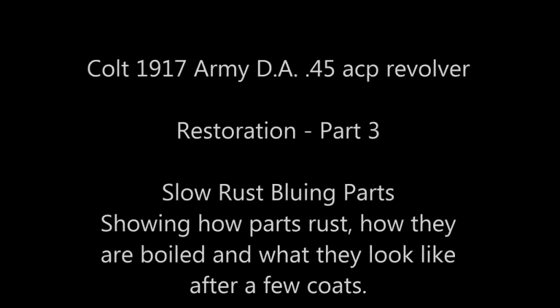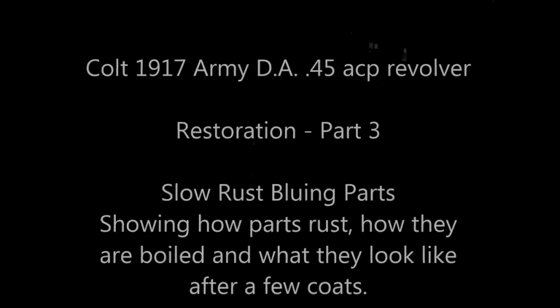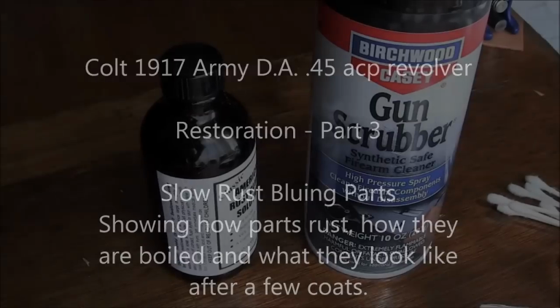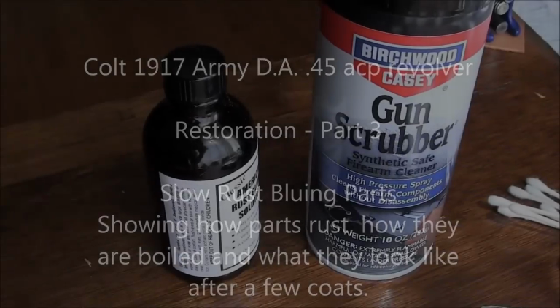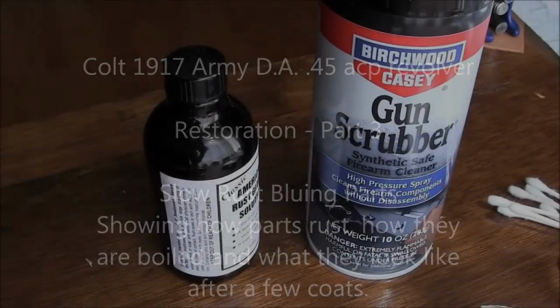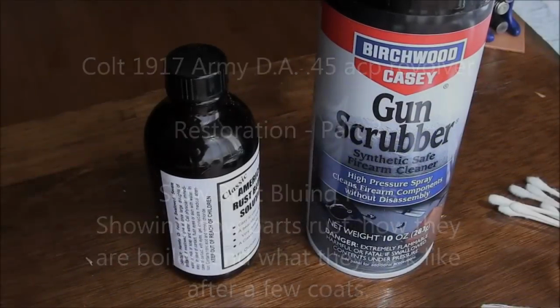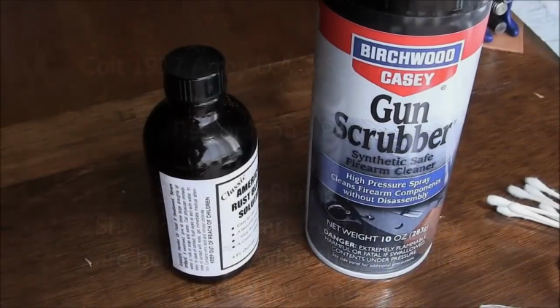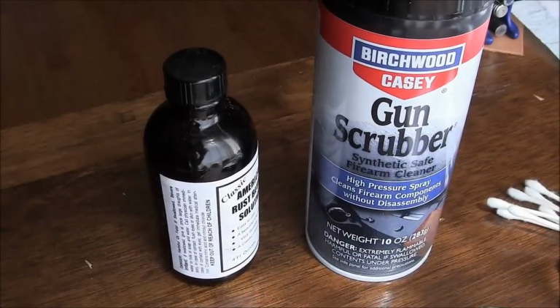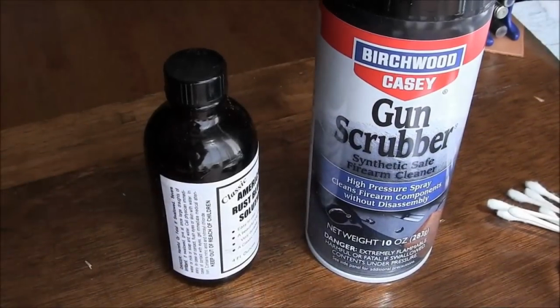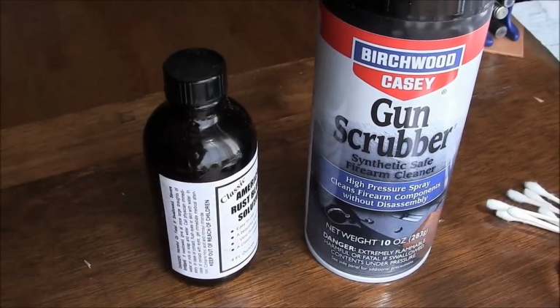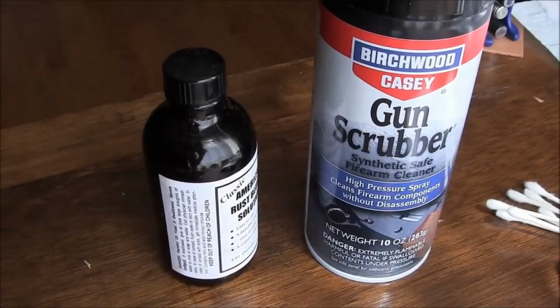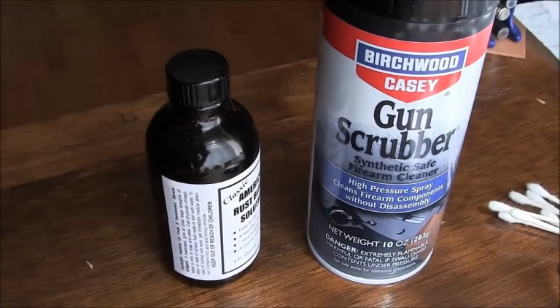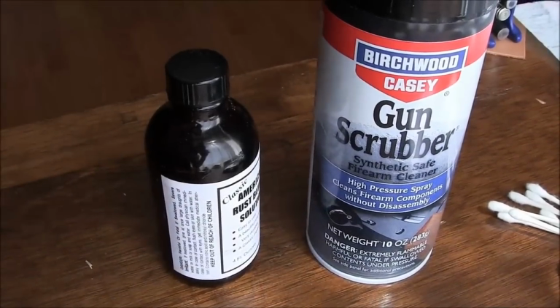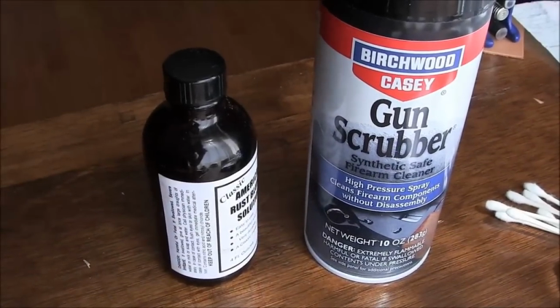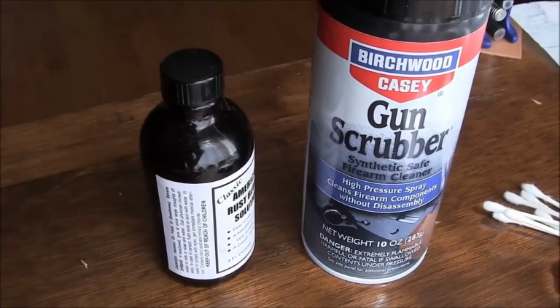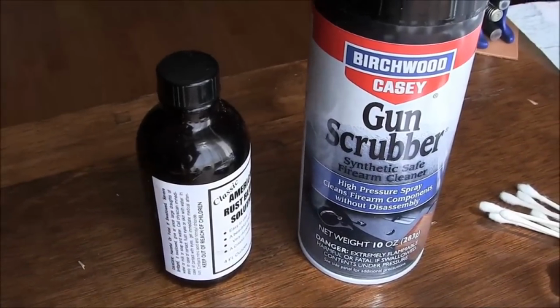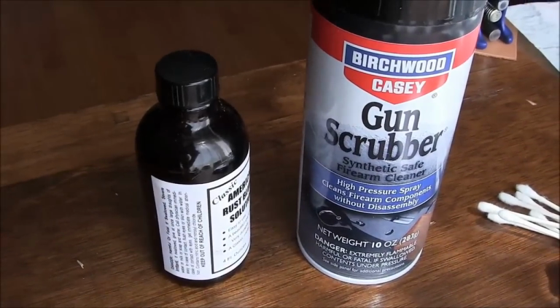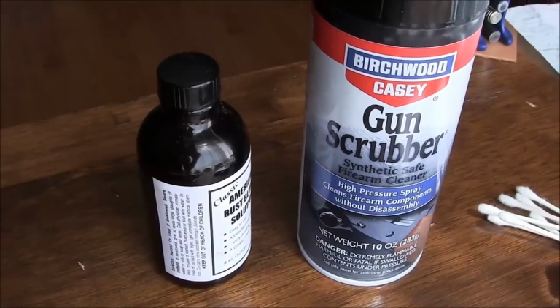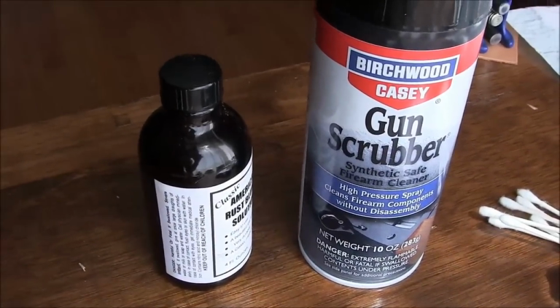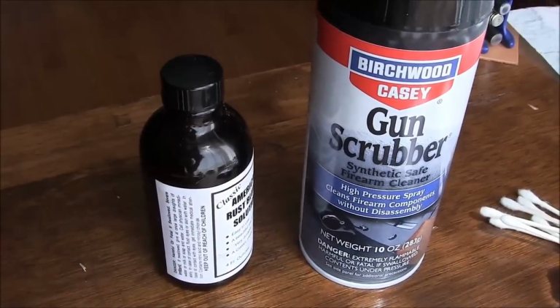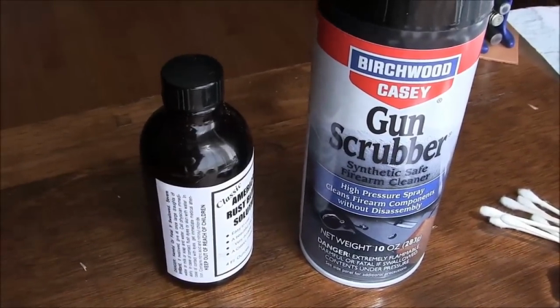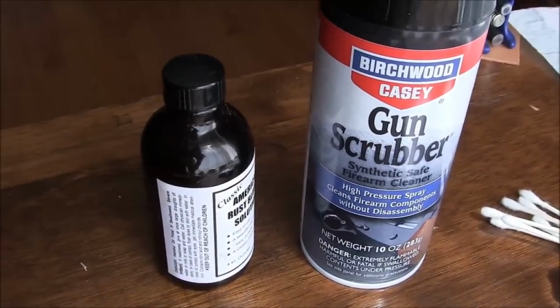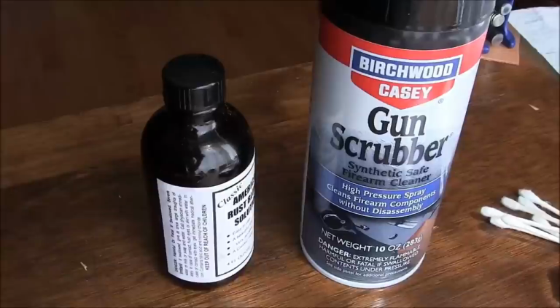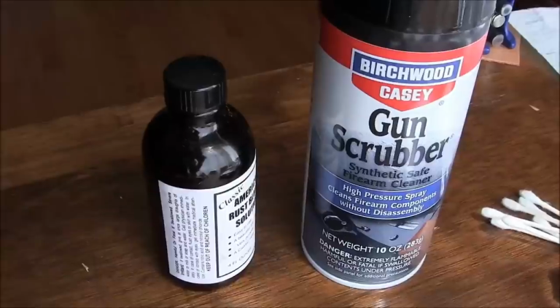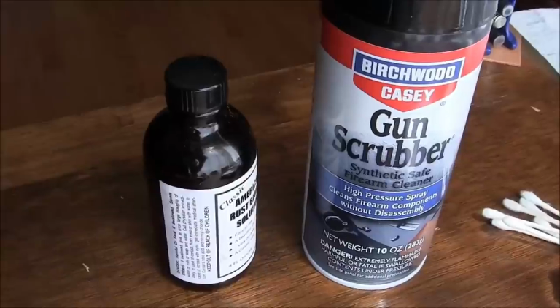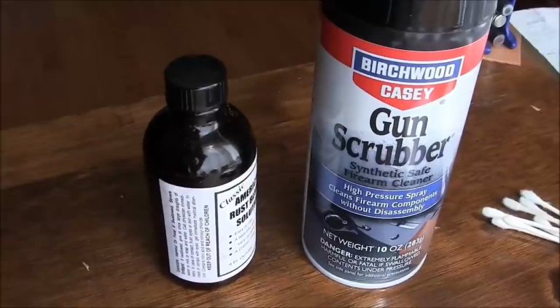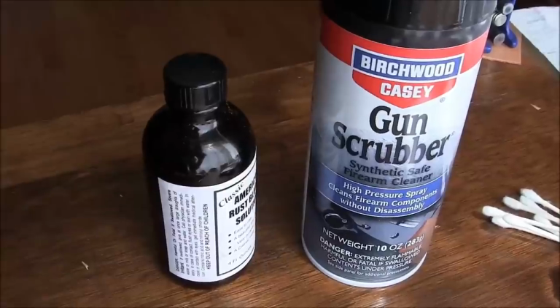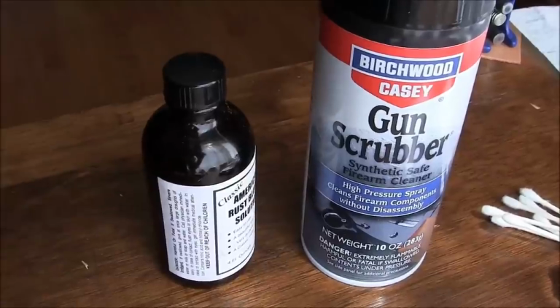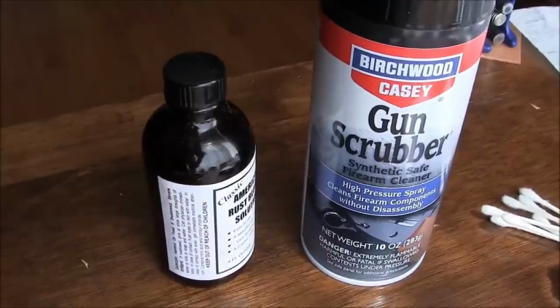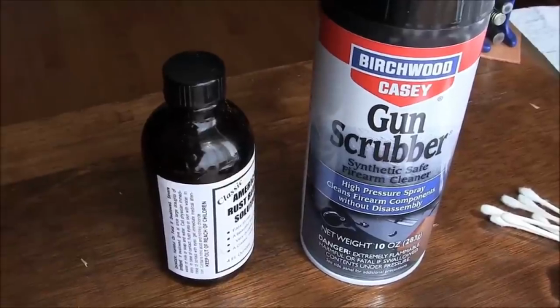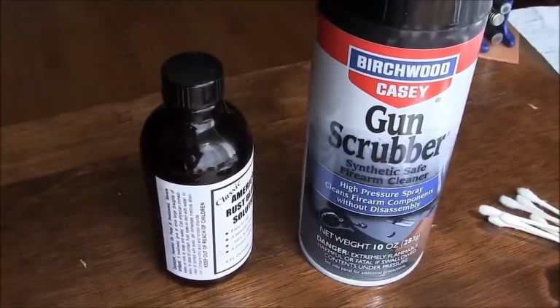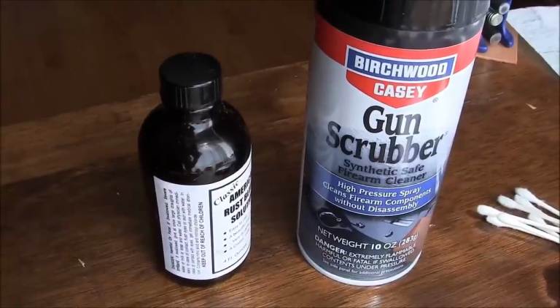Hello again, this is part three of my Colt 1917 restoration video.